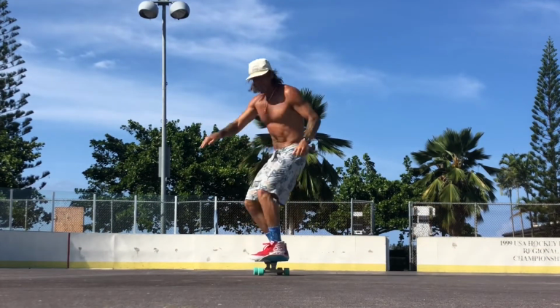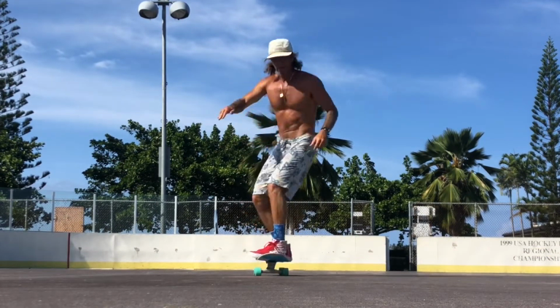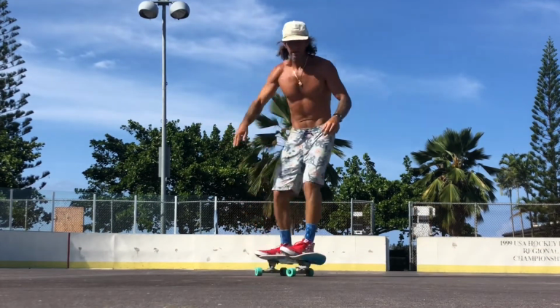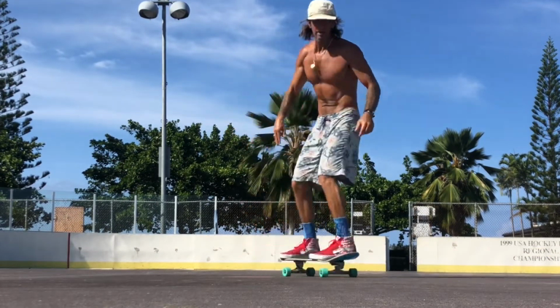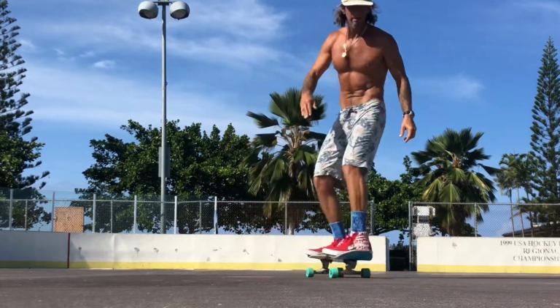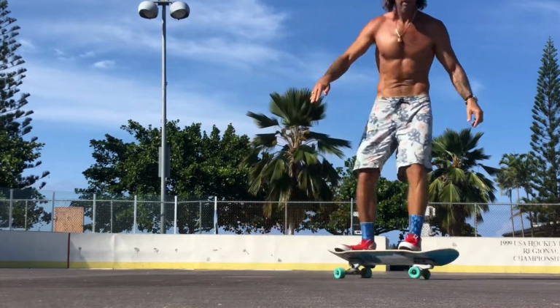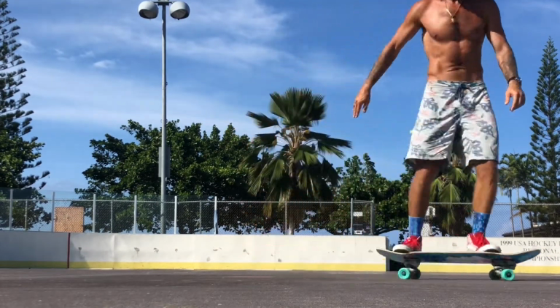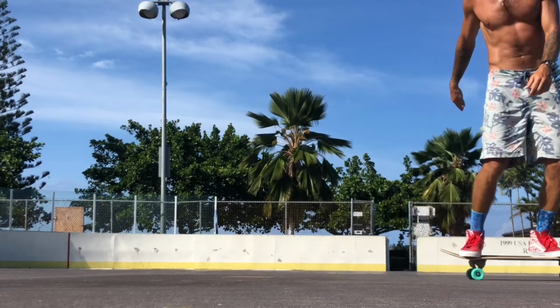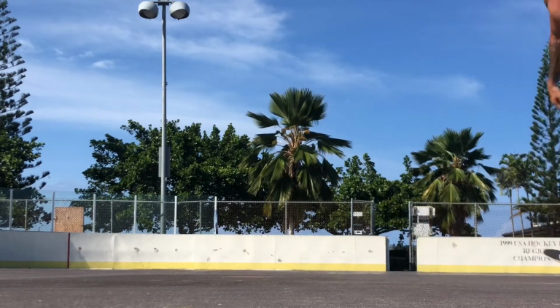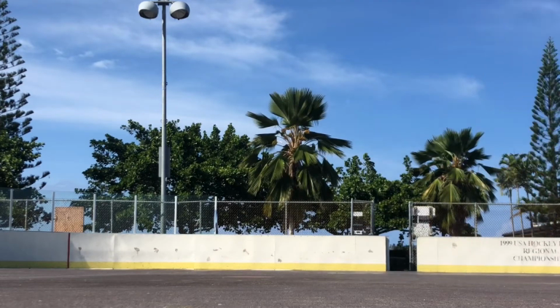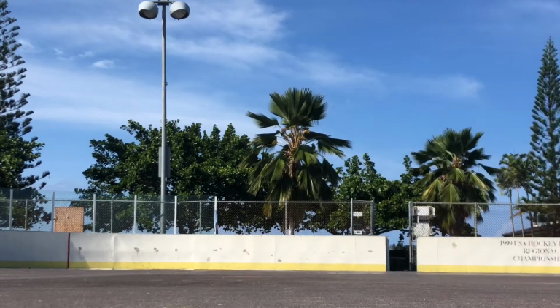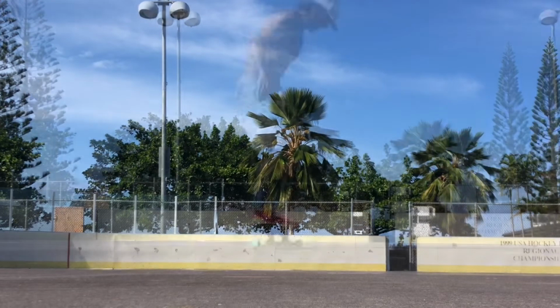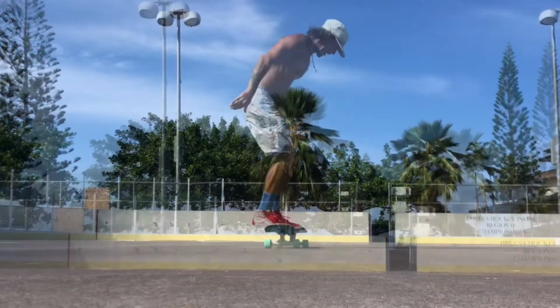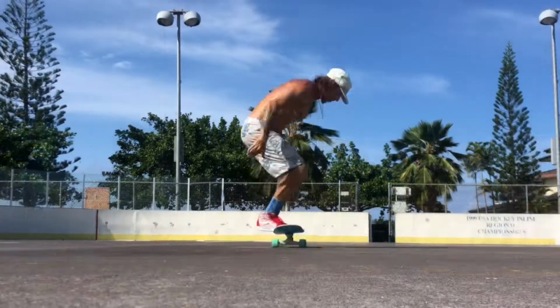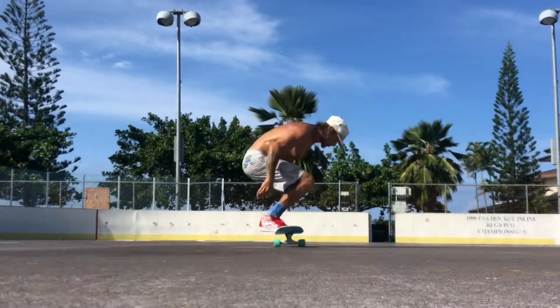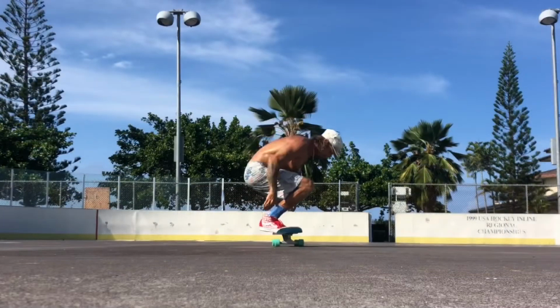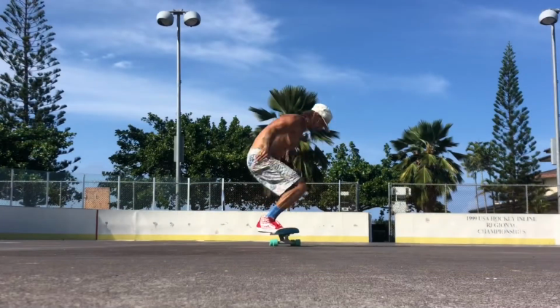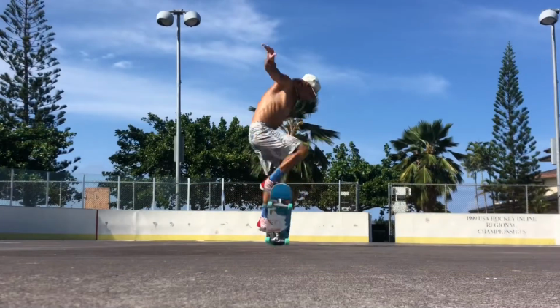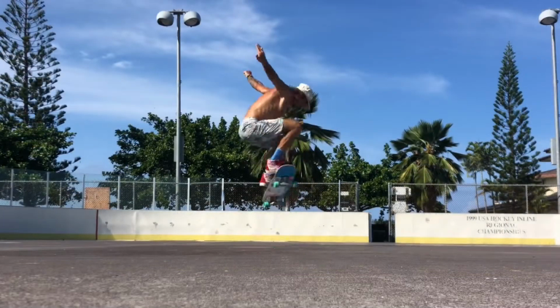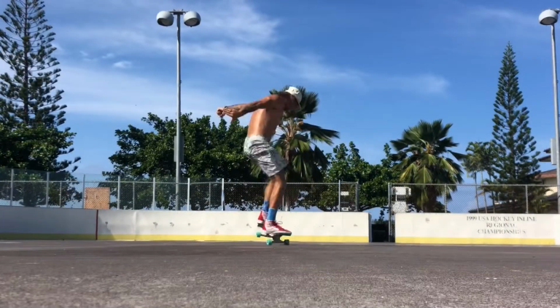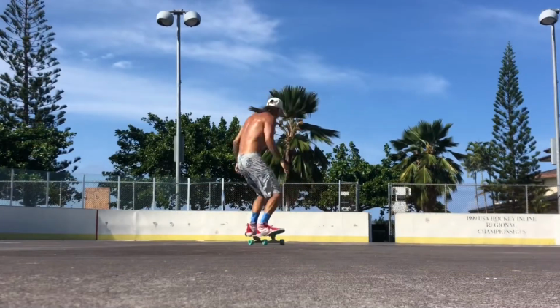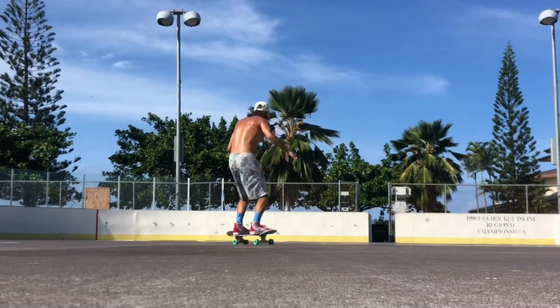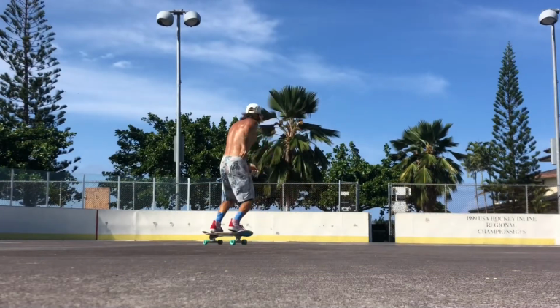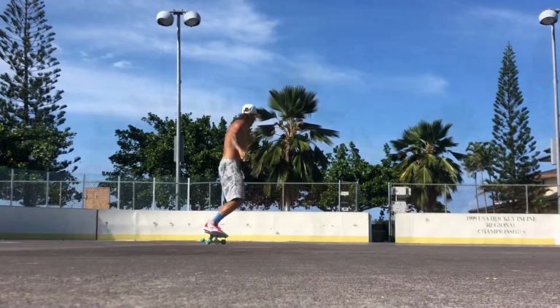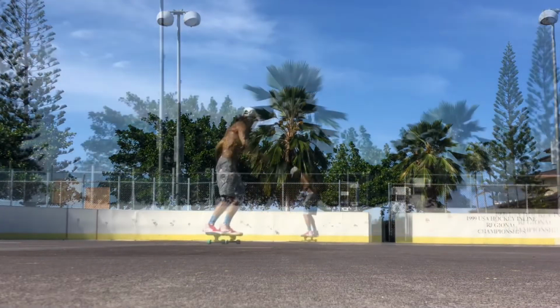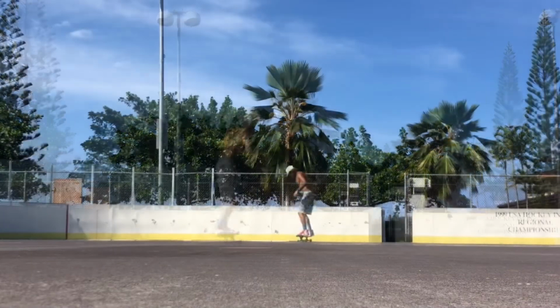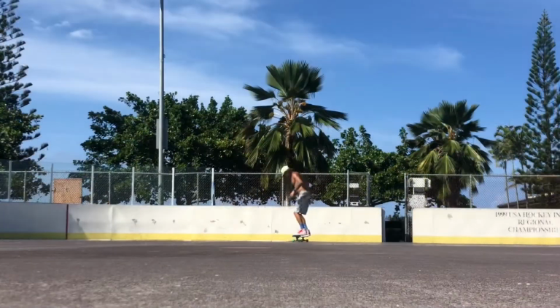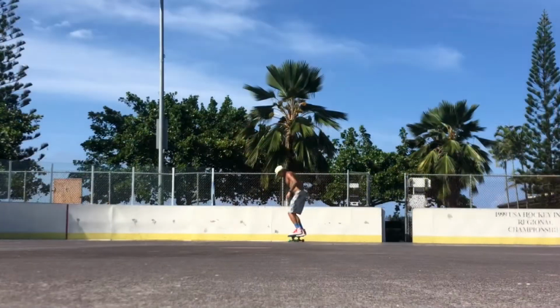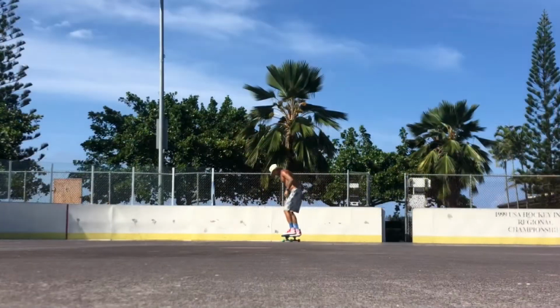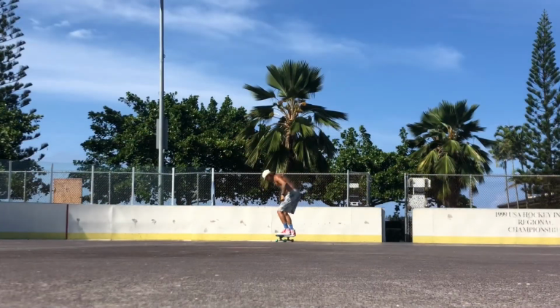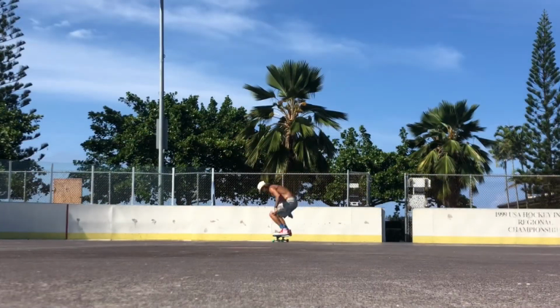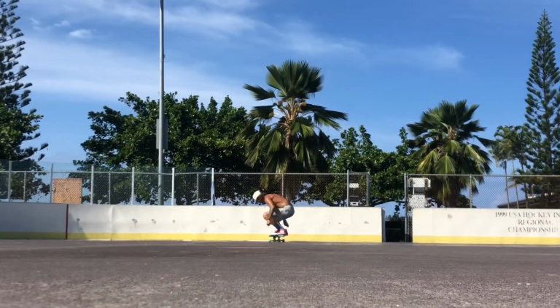After I discovered that it was possible to pop off this front truck, you can see I played around with it a bit.